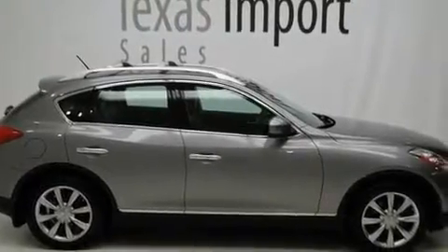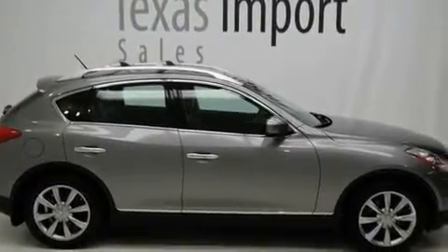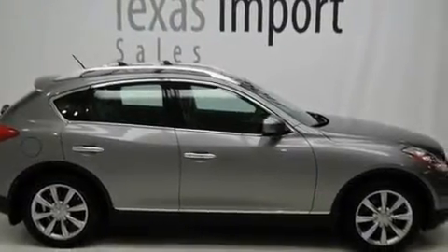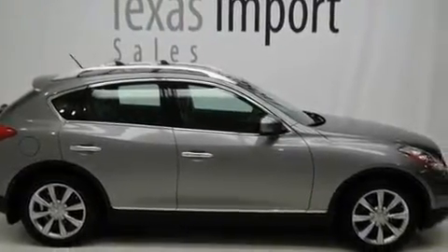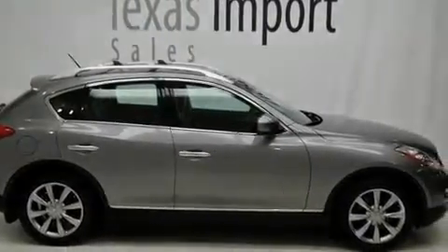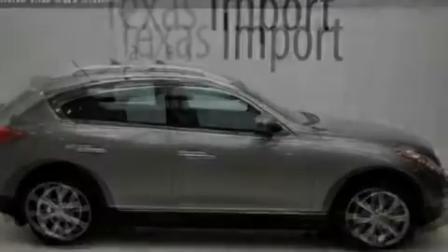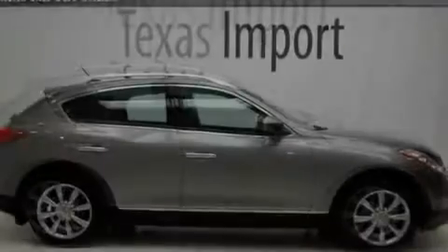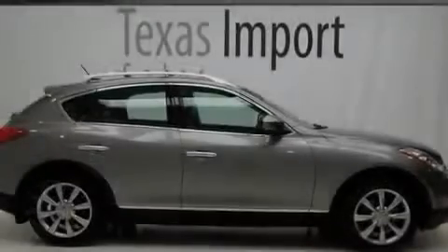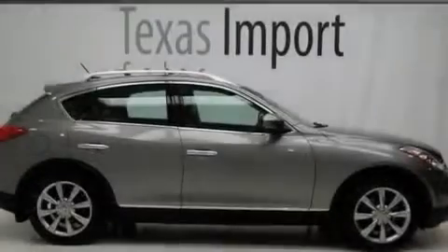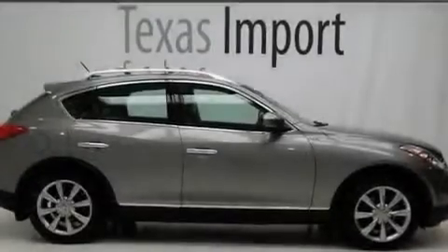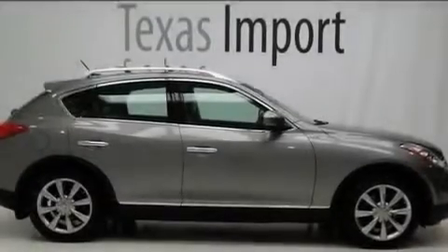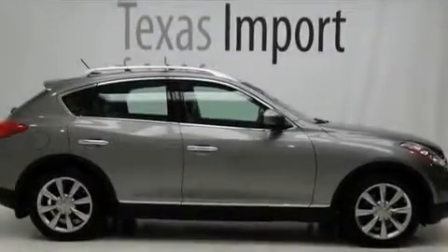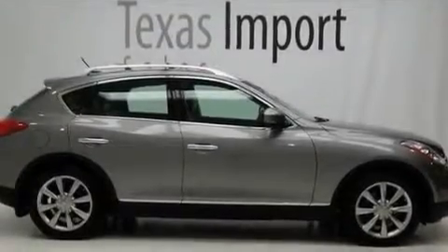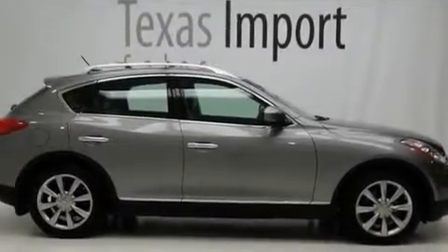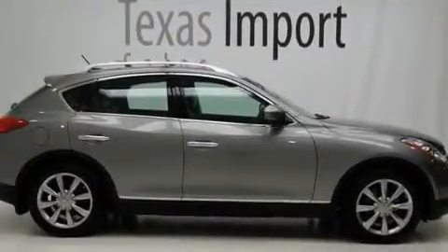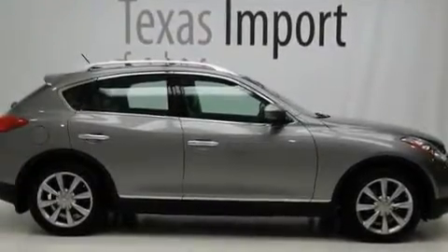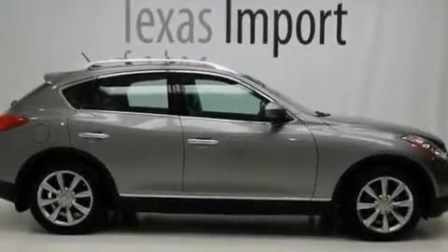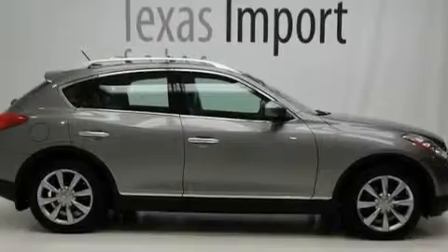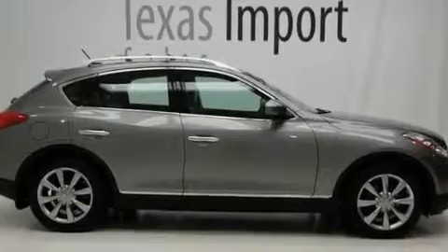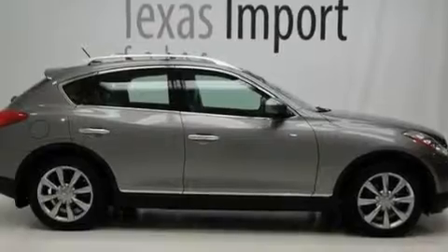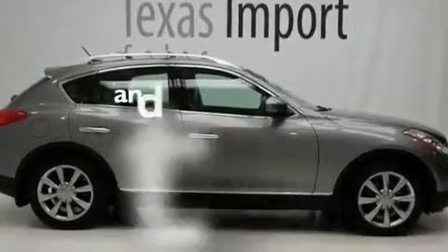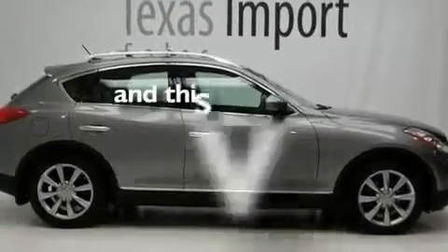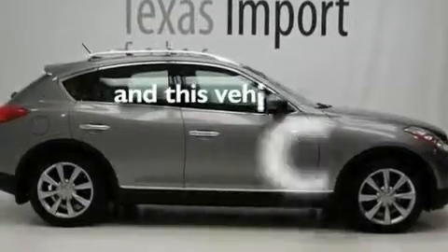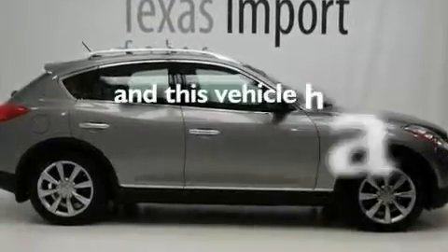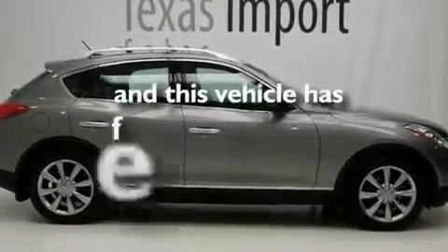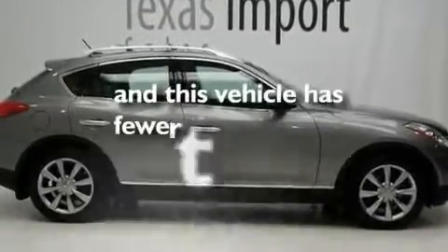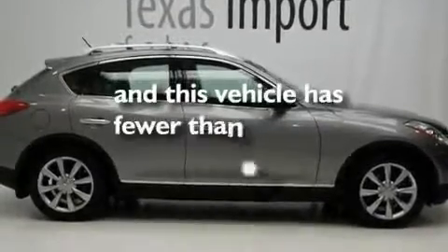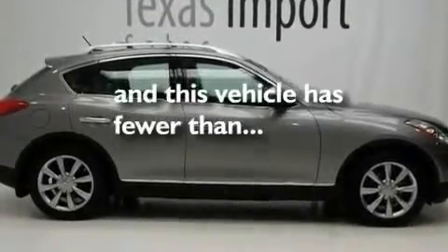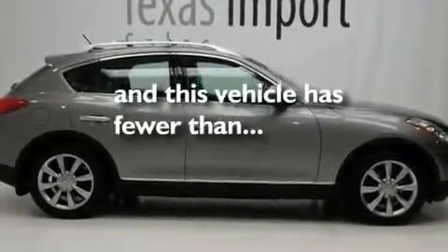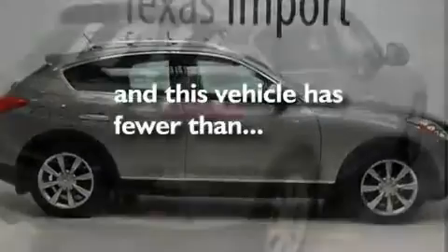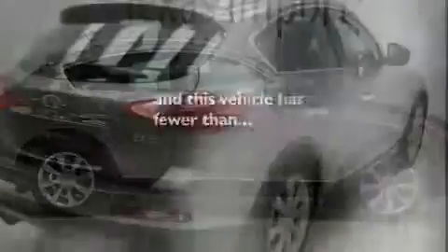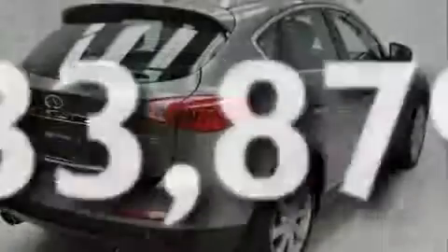Additional features include a low tire pressure indicator, a rear window defroster, and this vehicle has less than 34,000 miles.